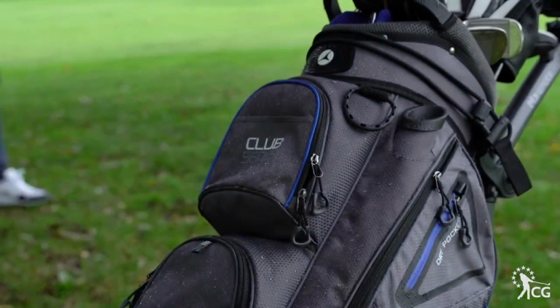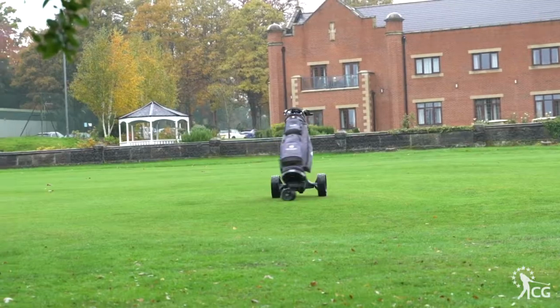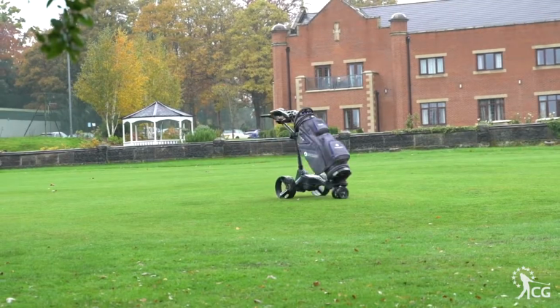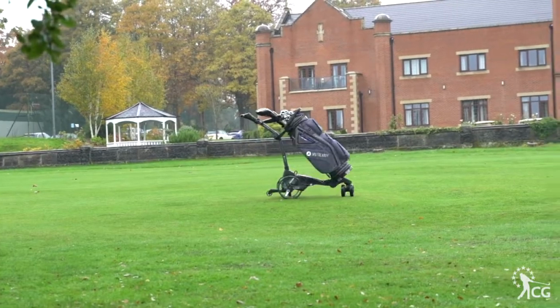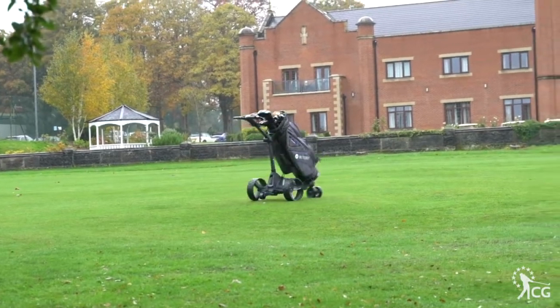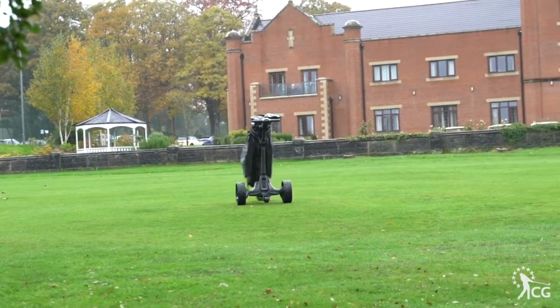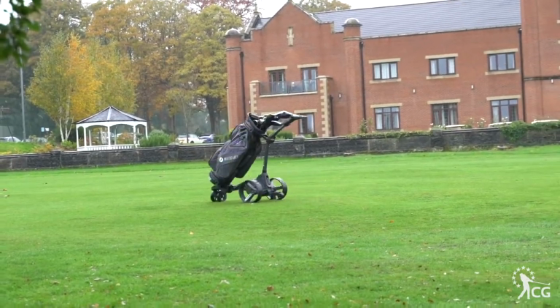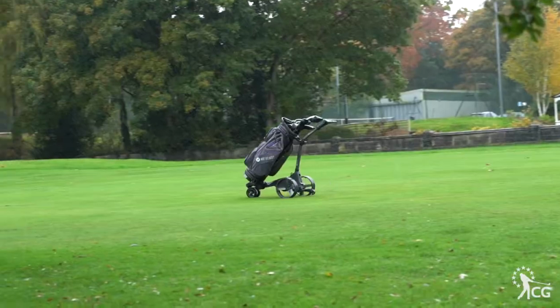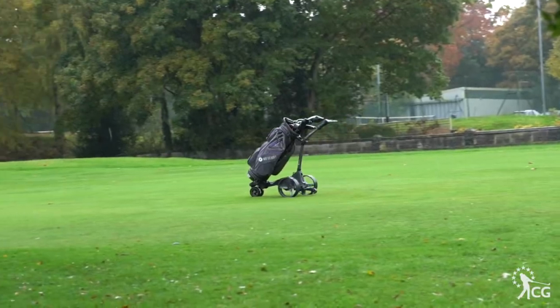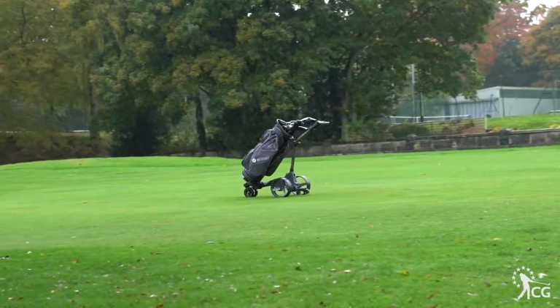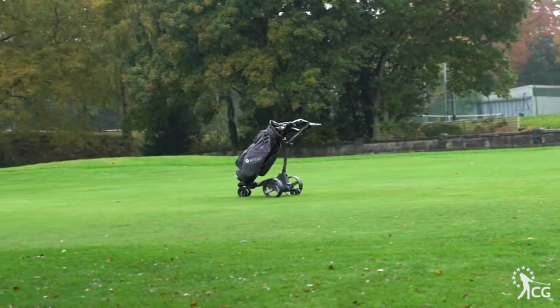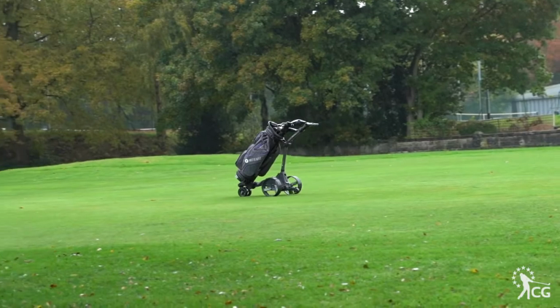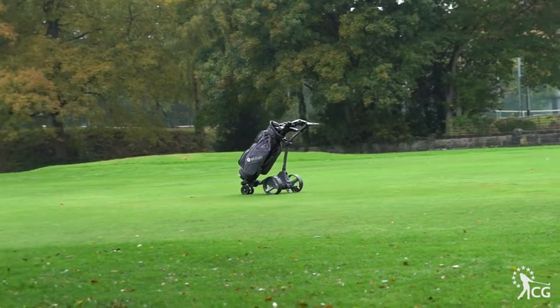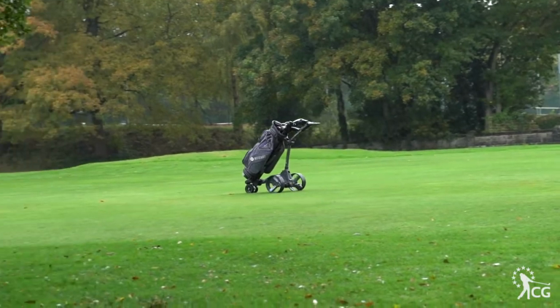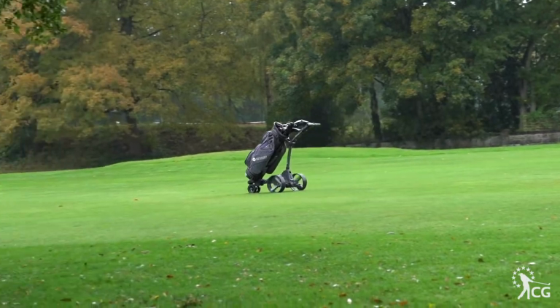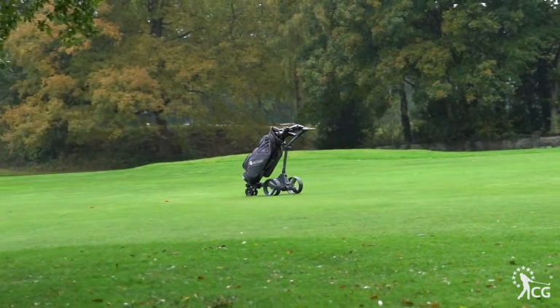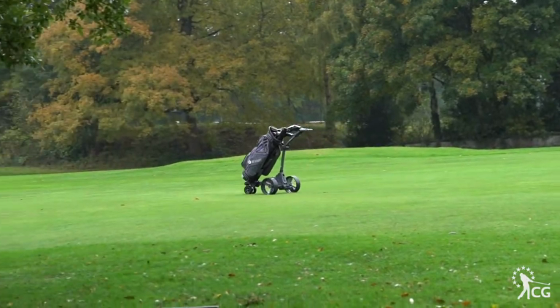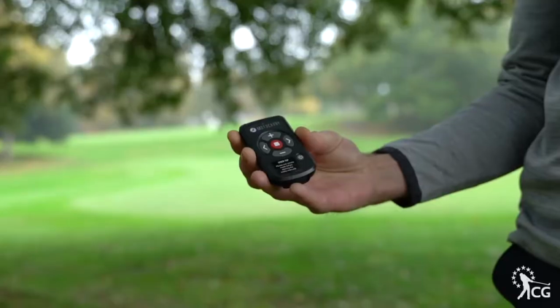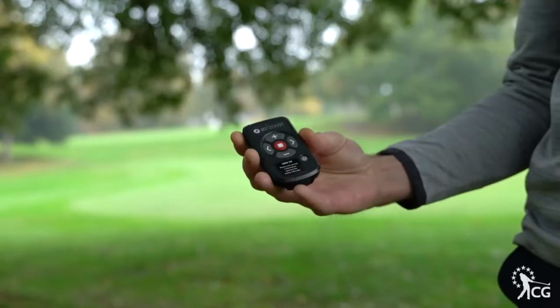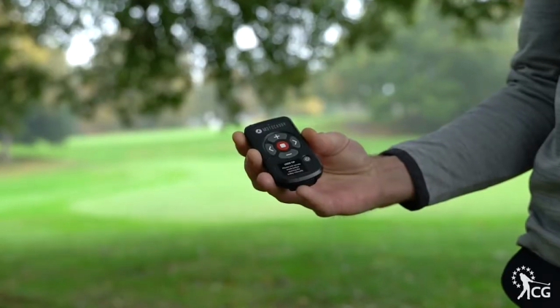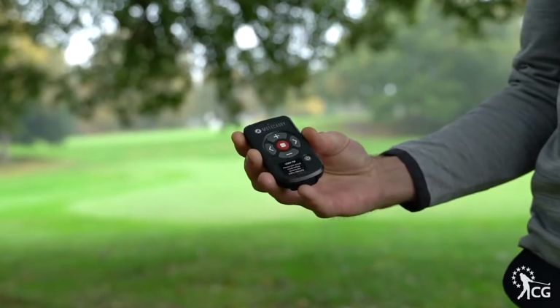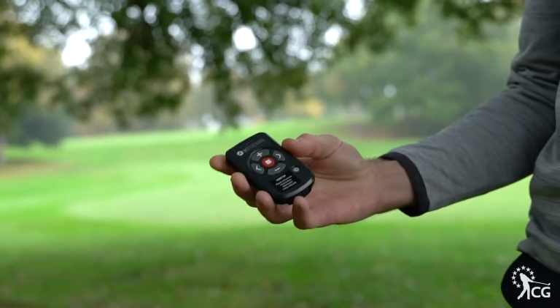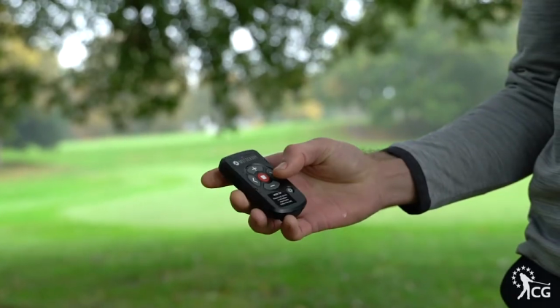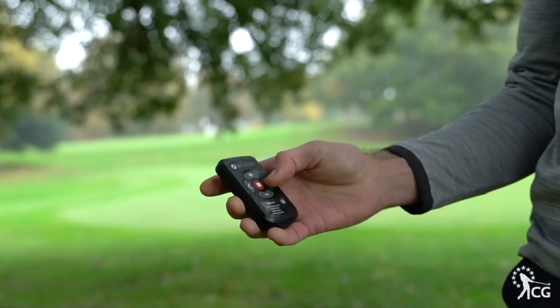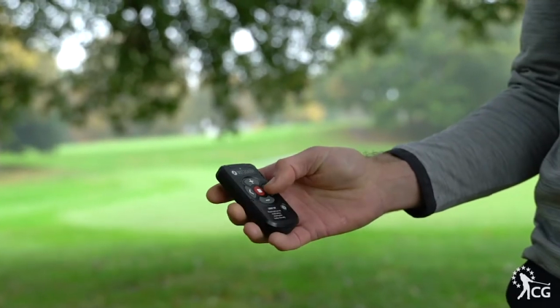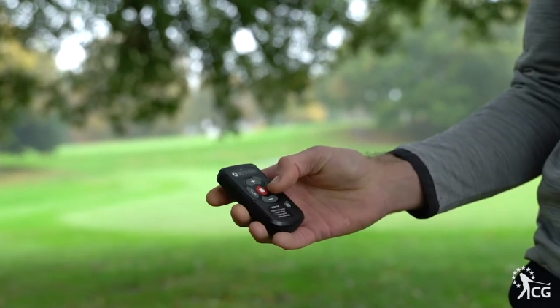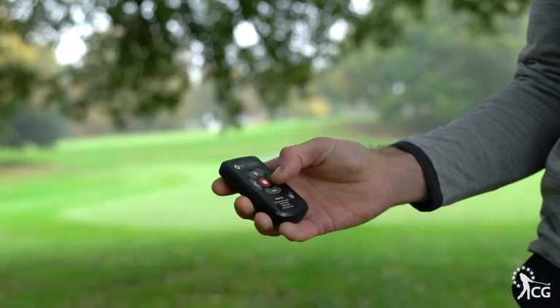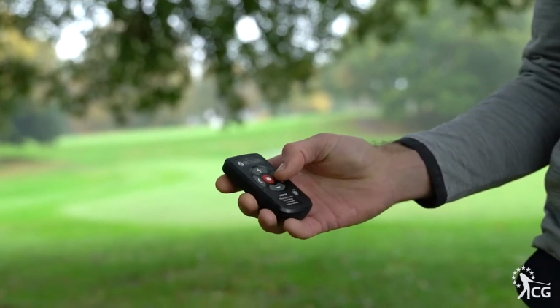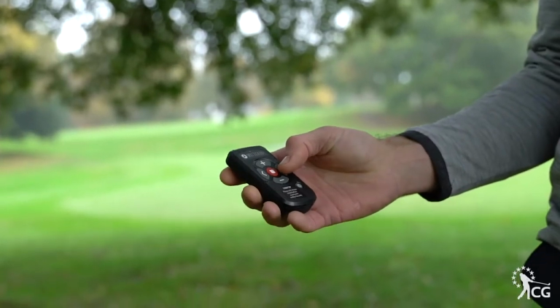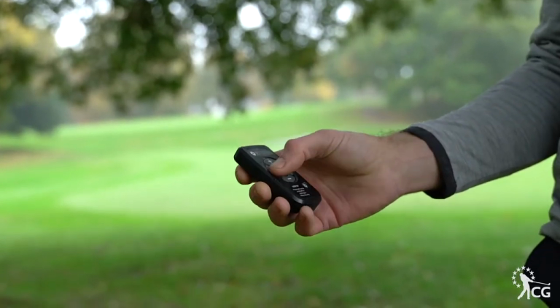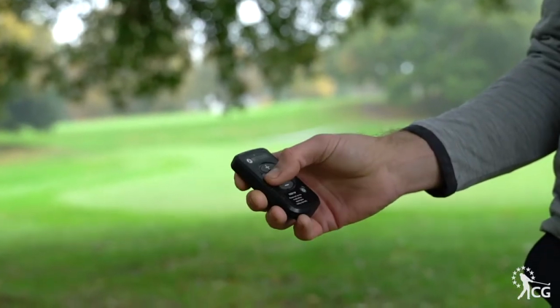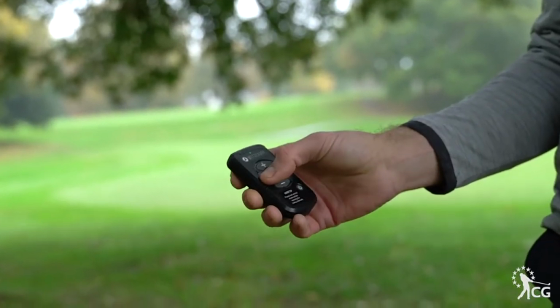You've seen how easy it is to manoeuvre this trolley with a remote control. It's a rechargeable battery as well so you can plug it in and make sure it's got all the battery you need.